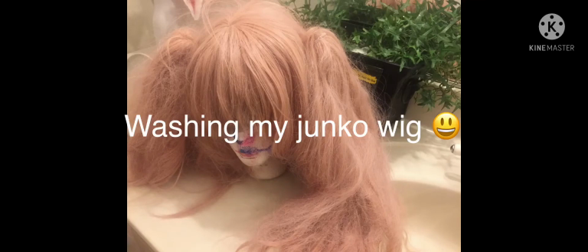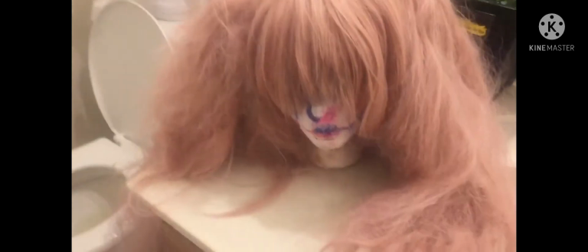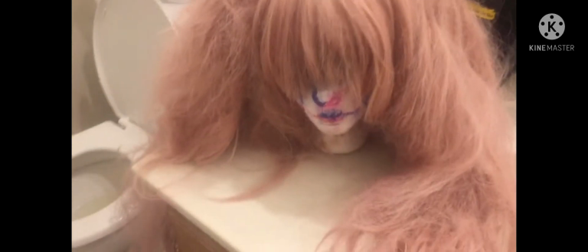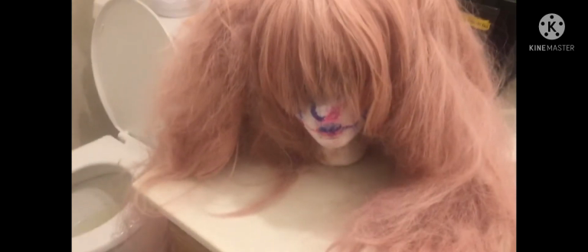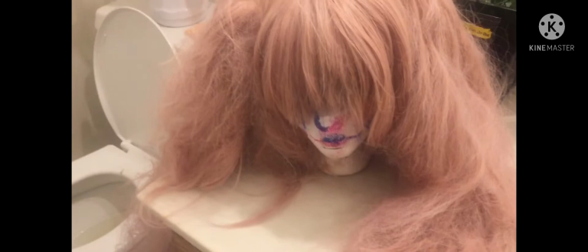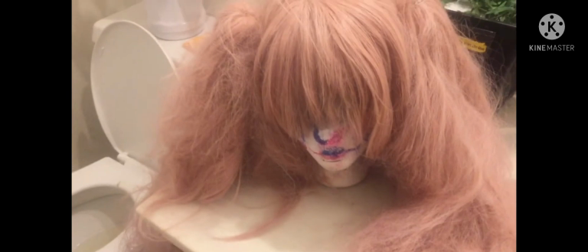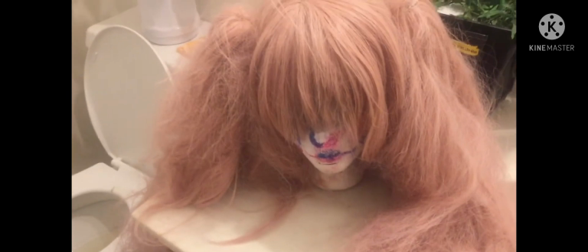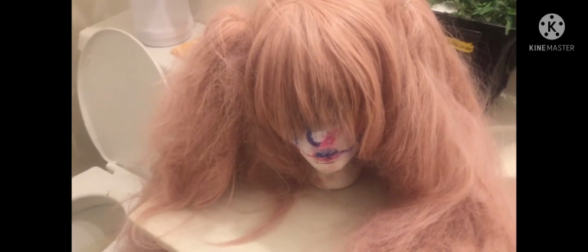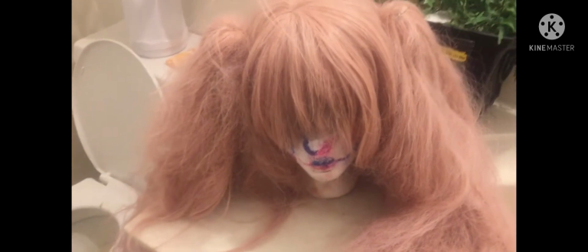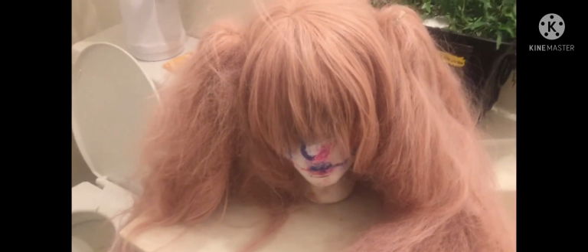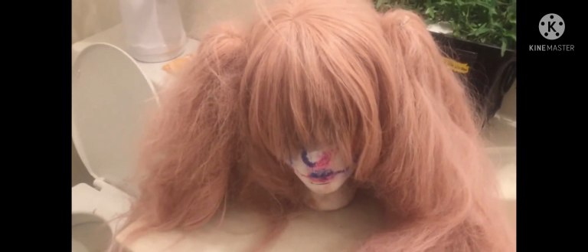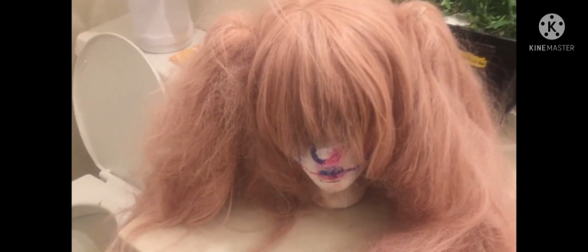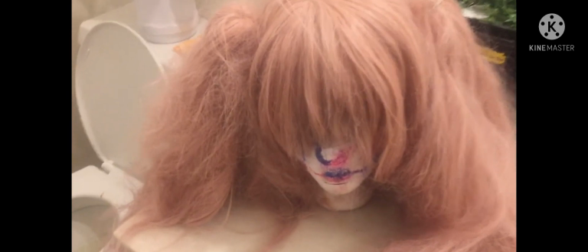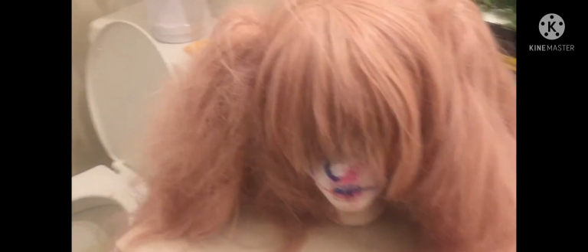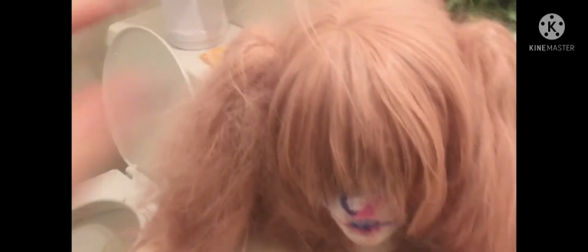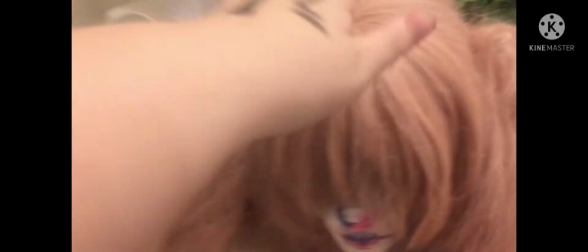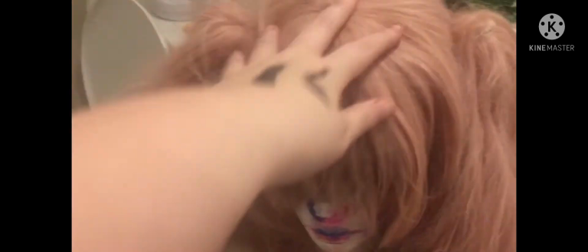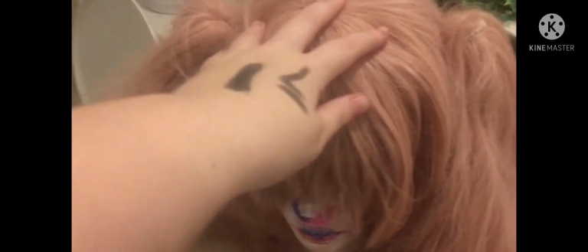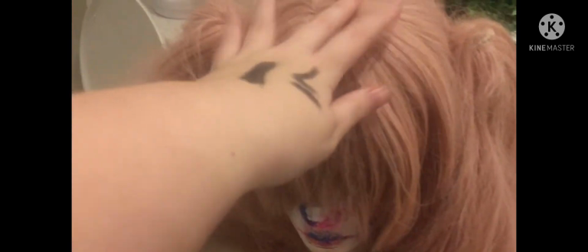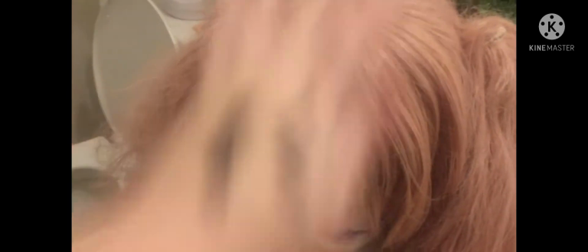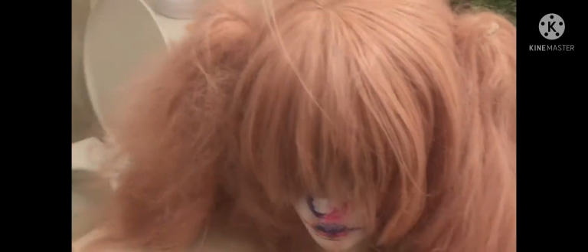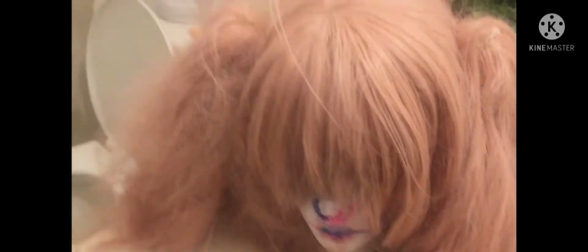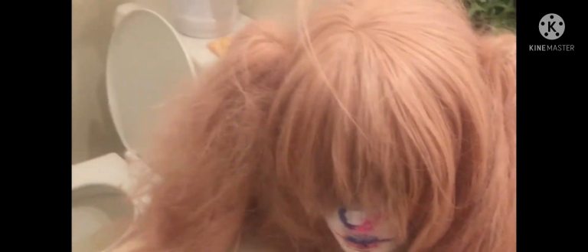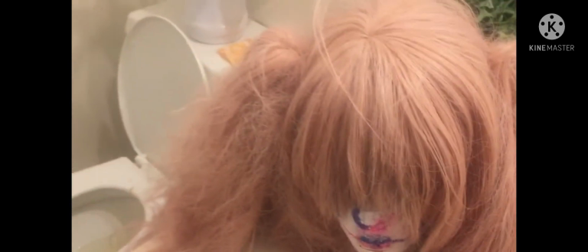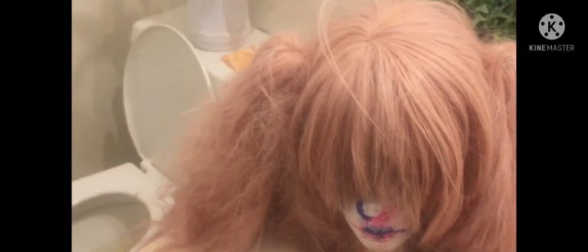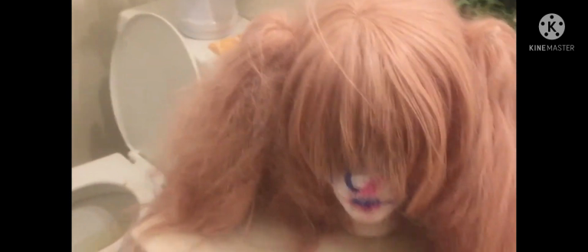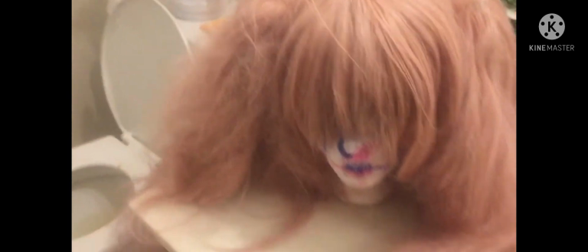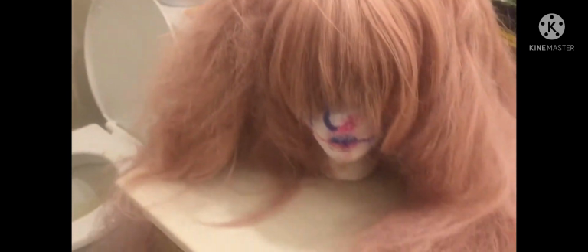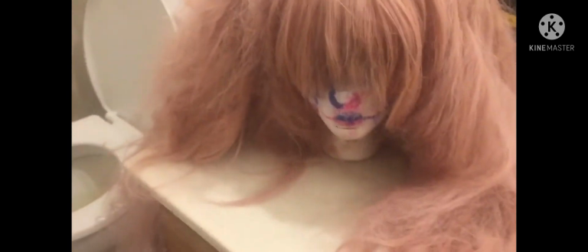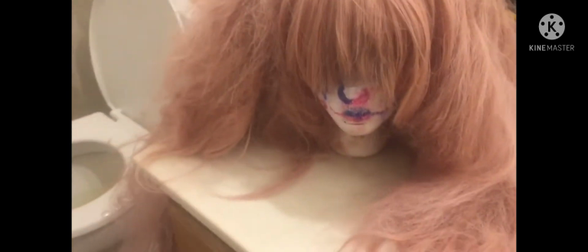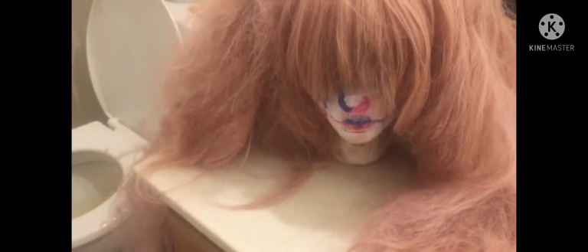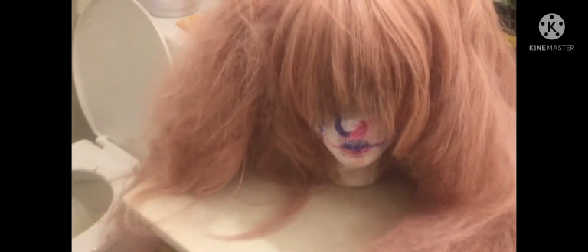Hello YouTube, here is my Jusco wig. I will be washing it for the first time.